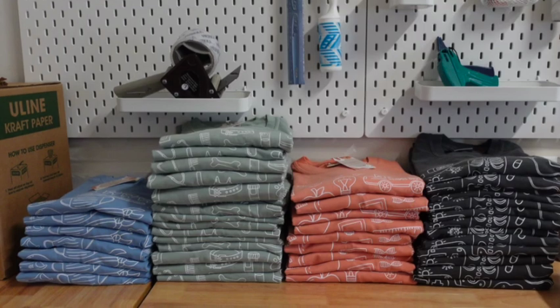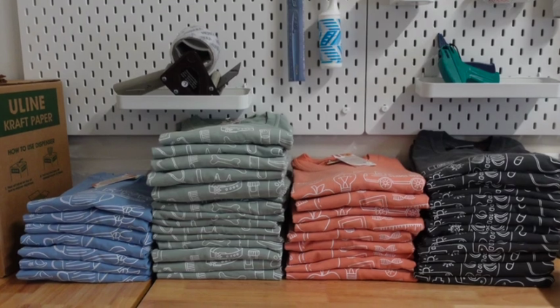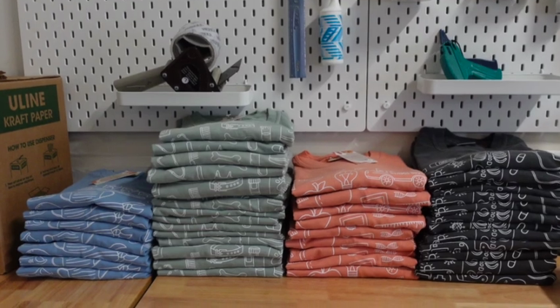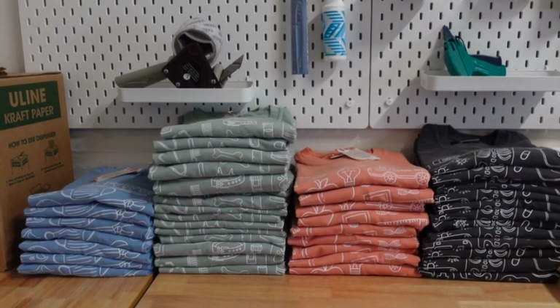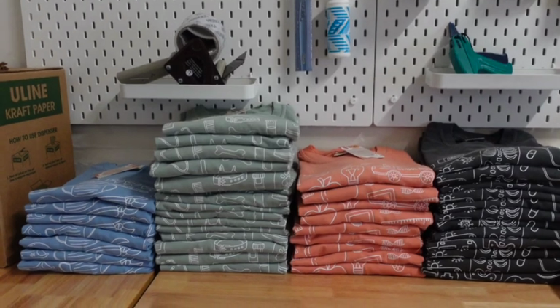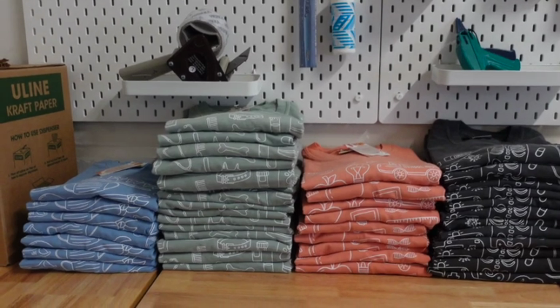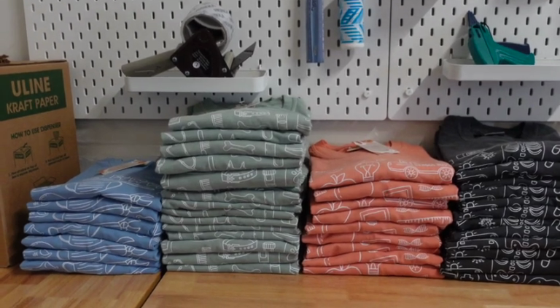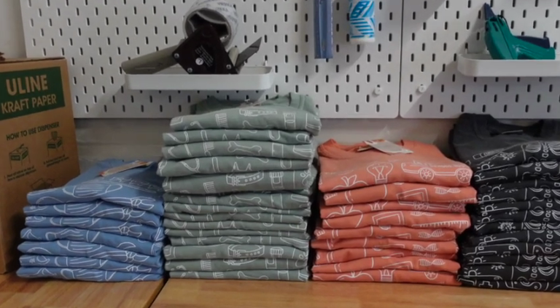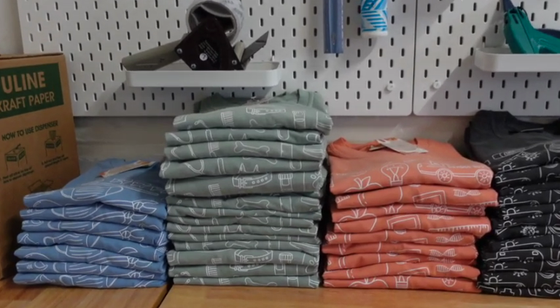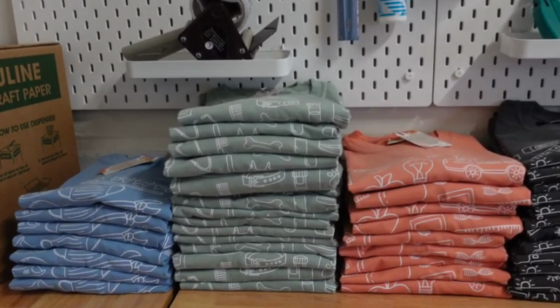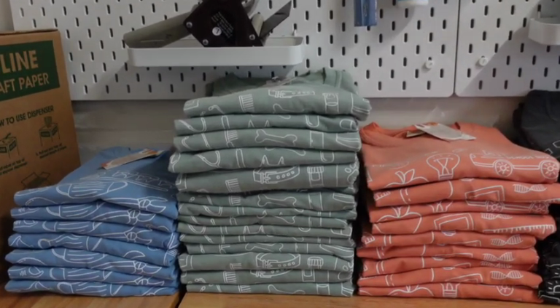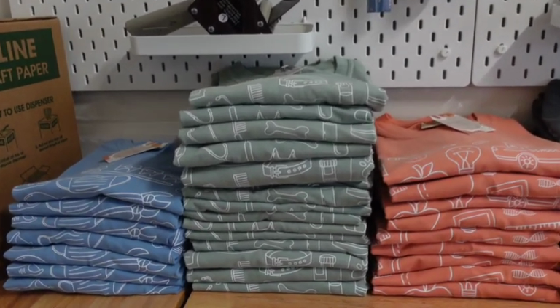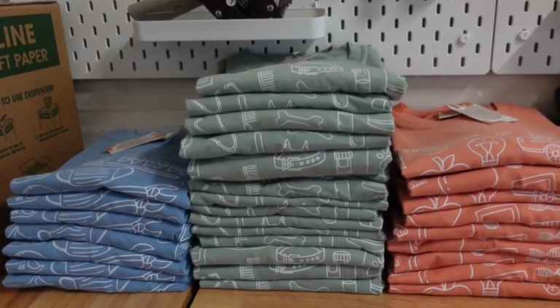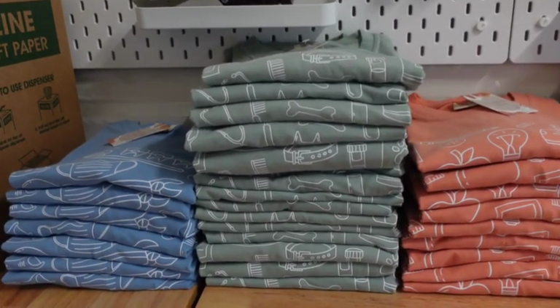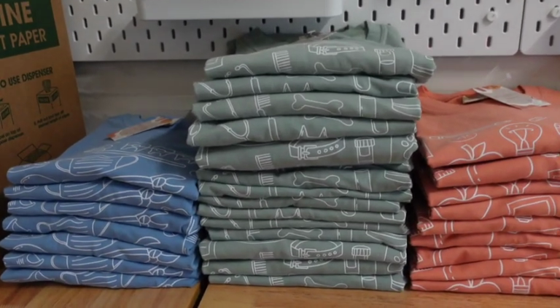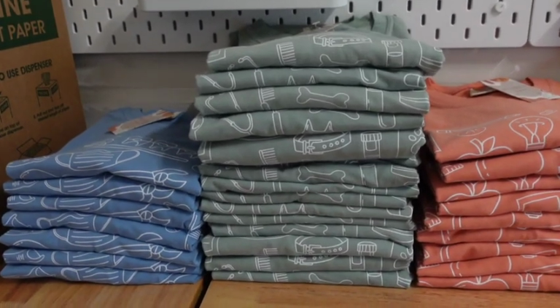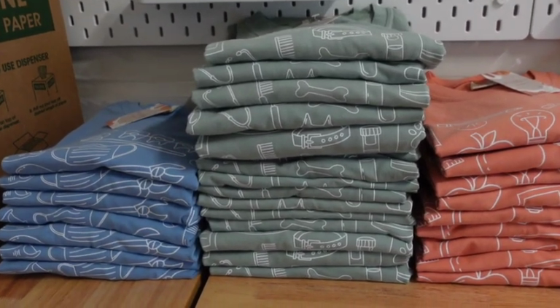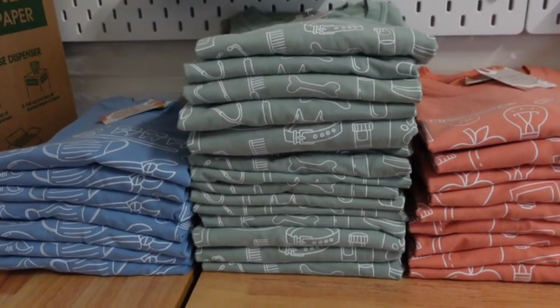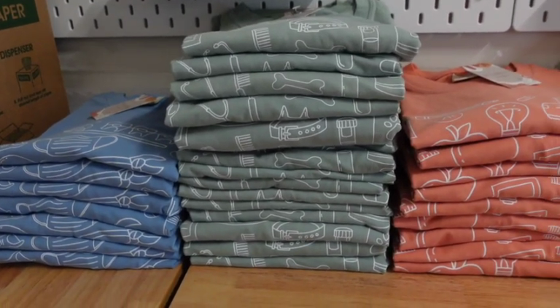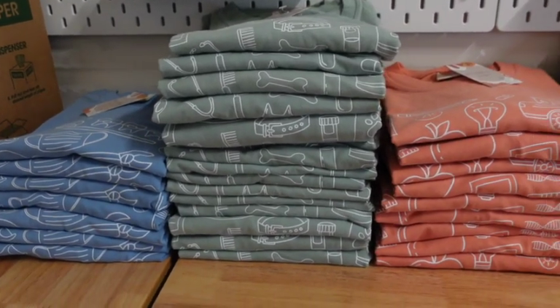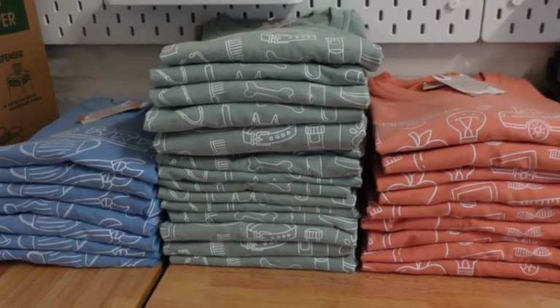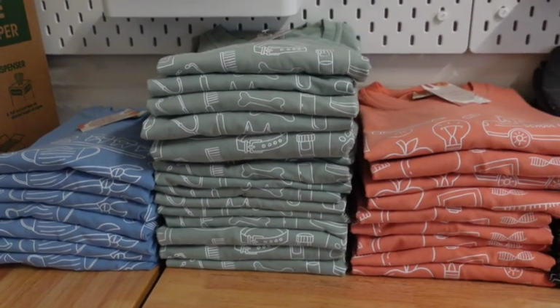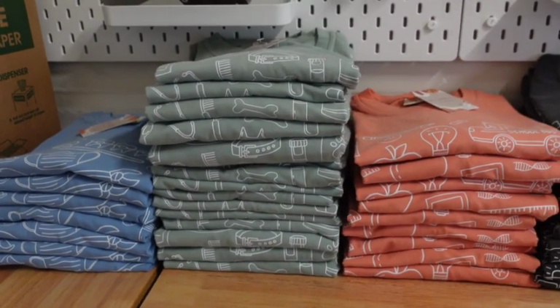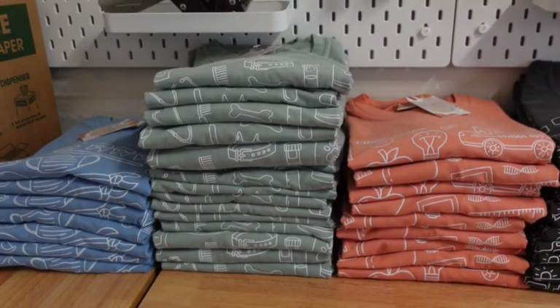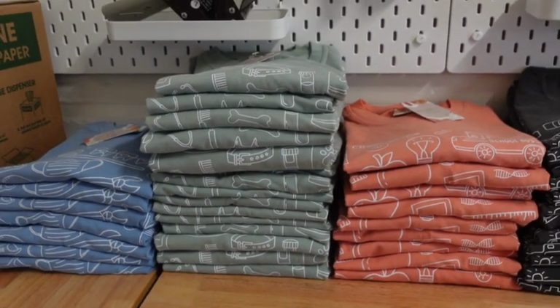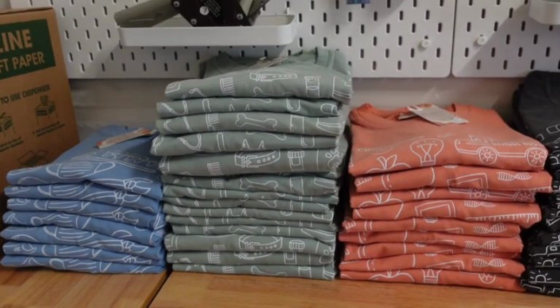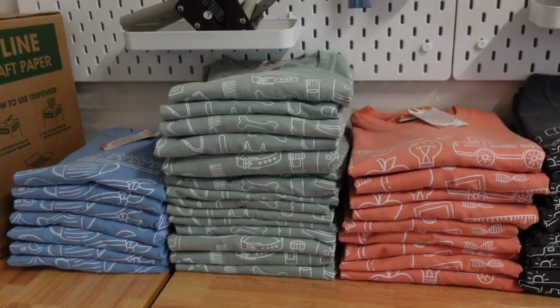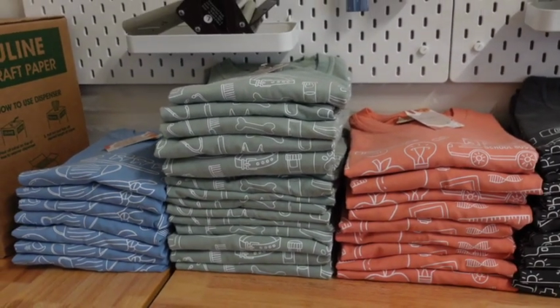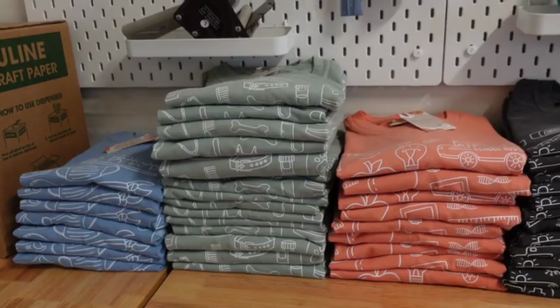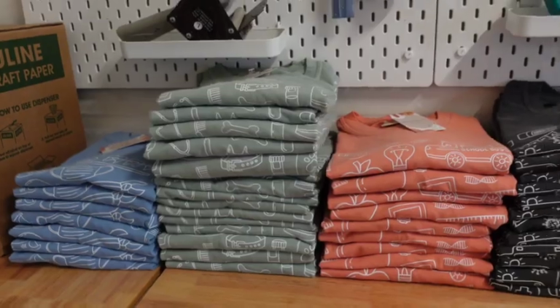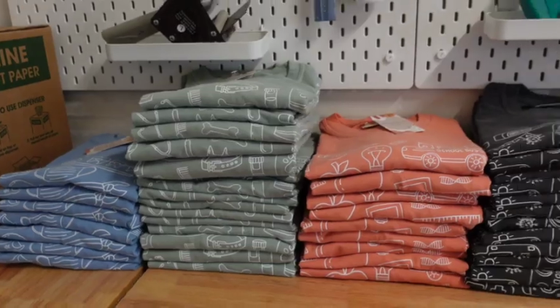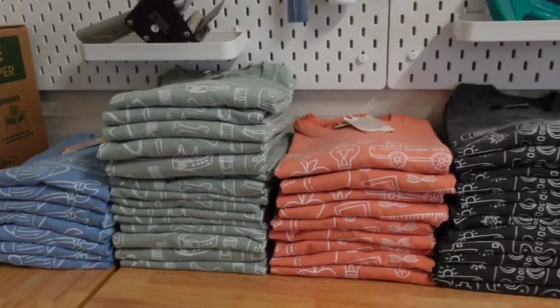Literally, how cute are these colors together? I love this so much.